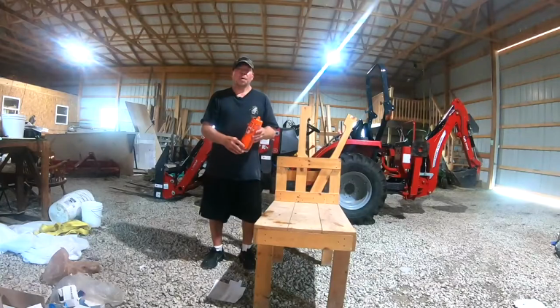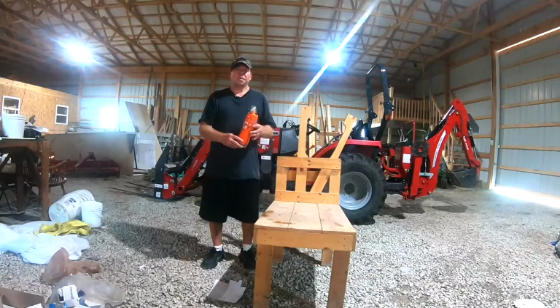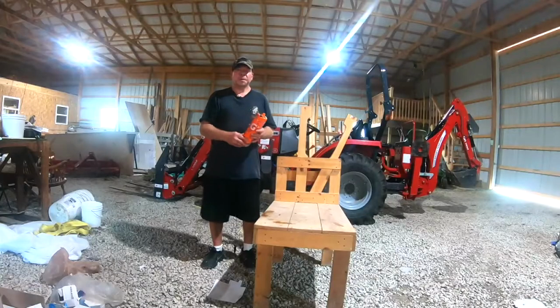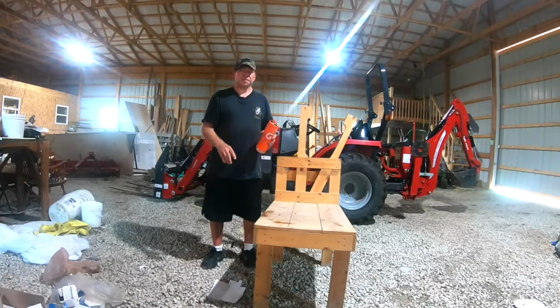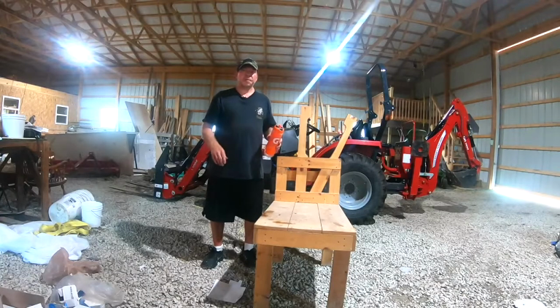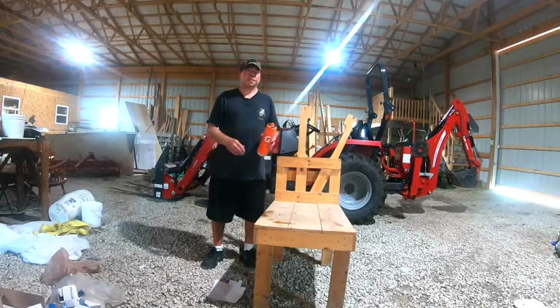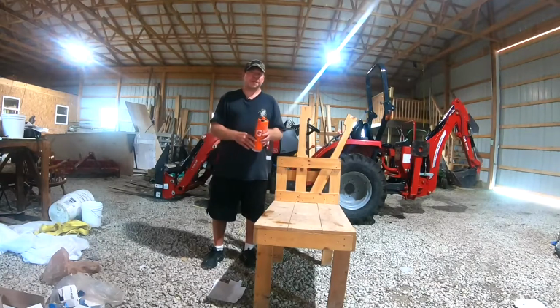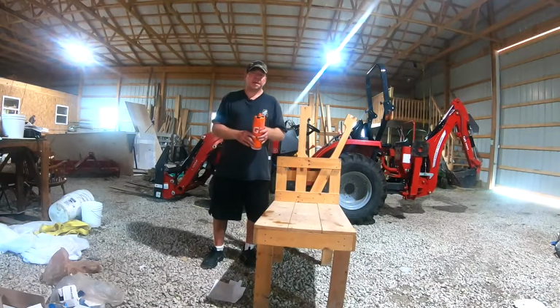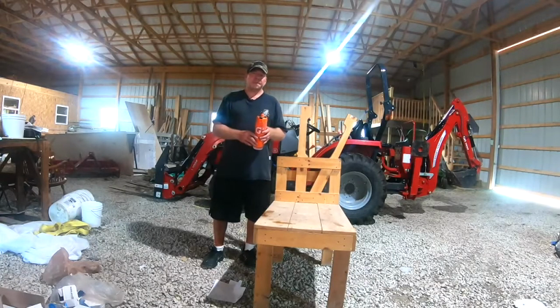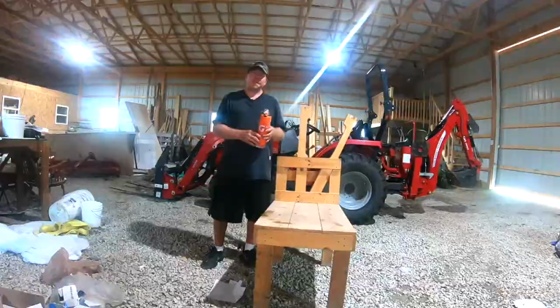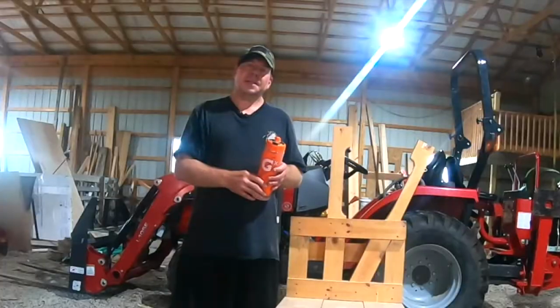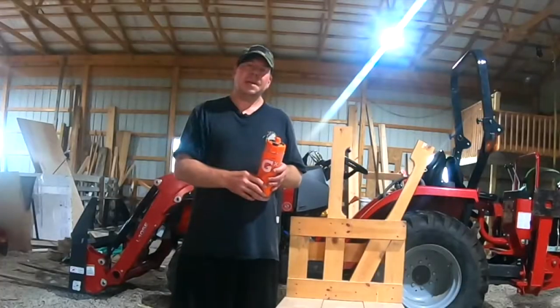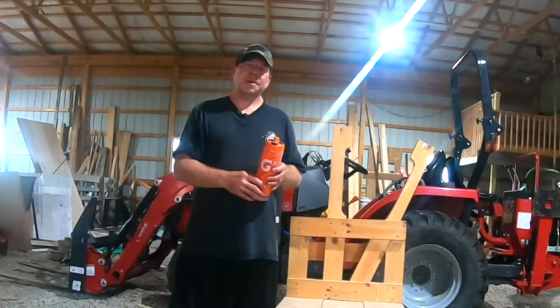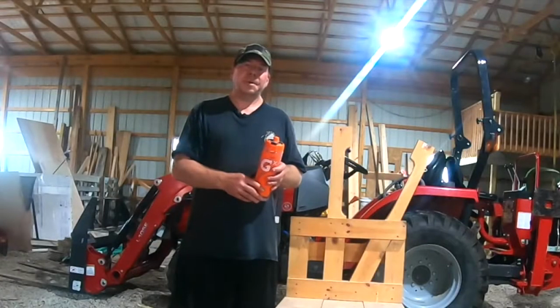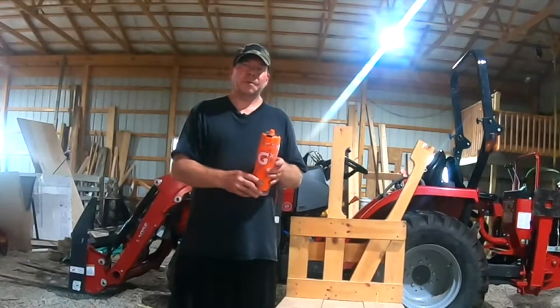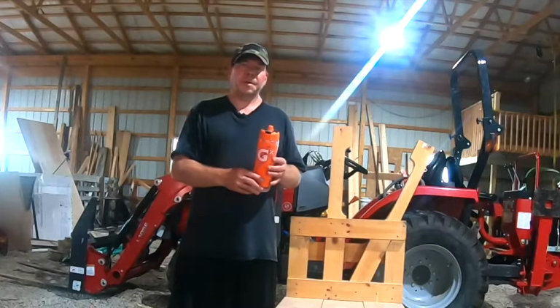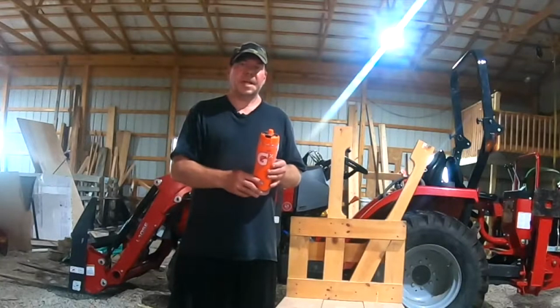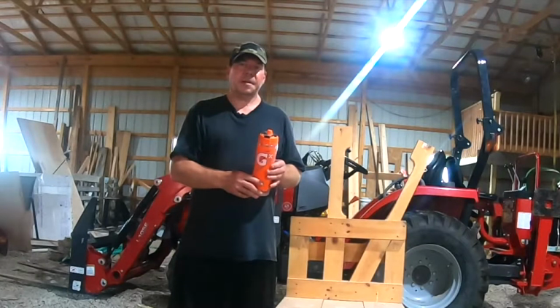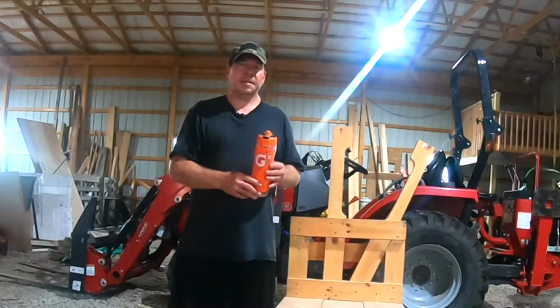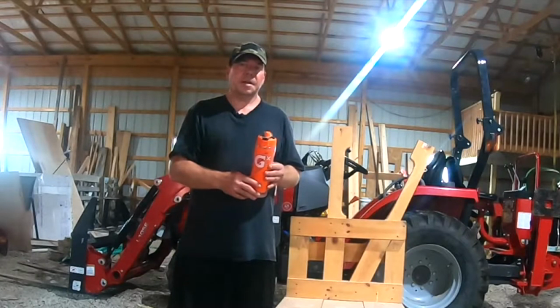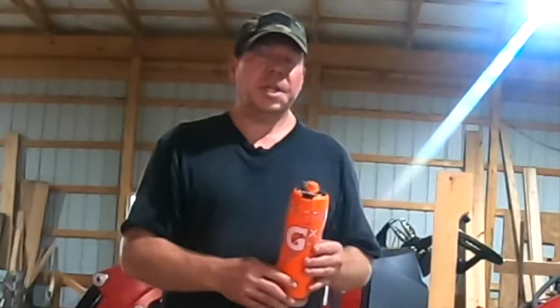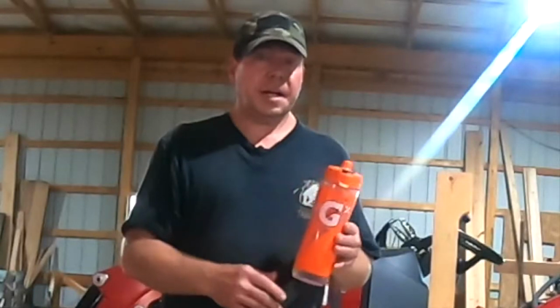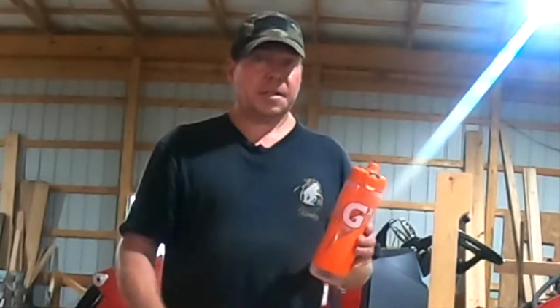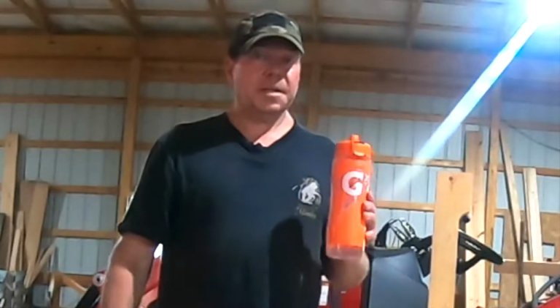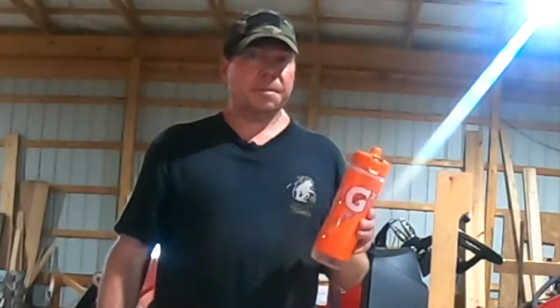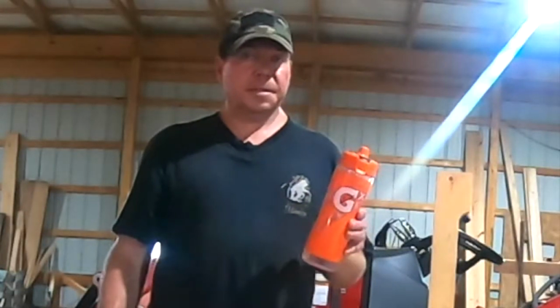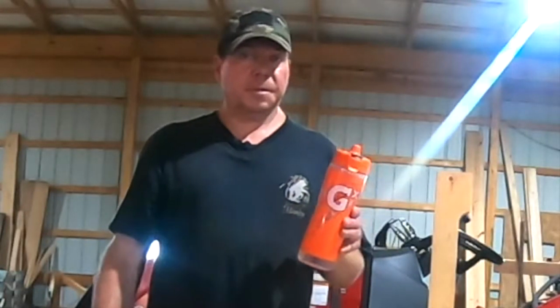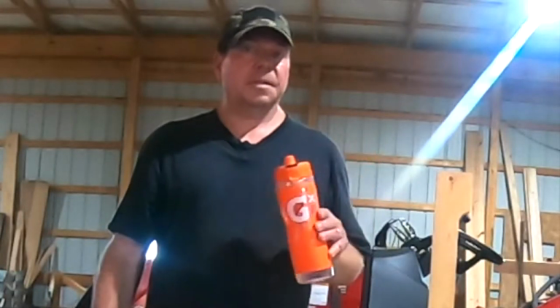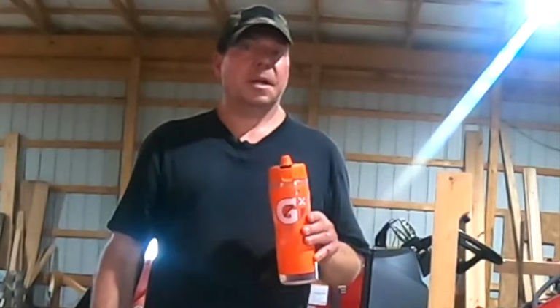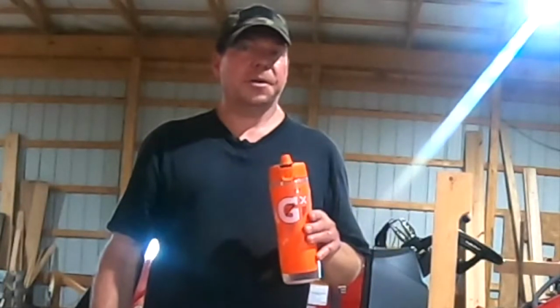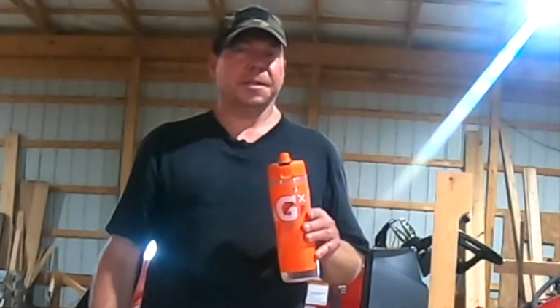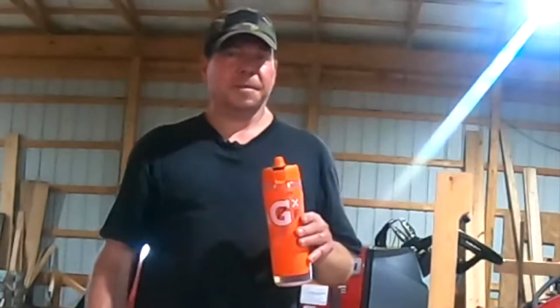Well, hello there. This is Rich from housebrands.com, and today we're going to be reviewing Gatorade's GX customizable hydration system.